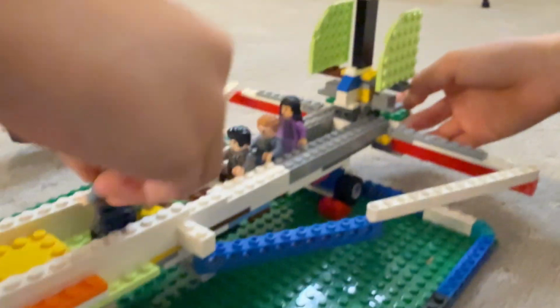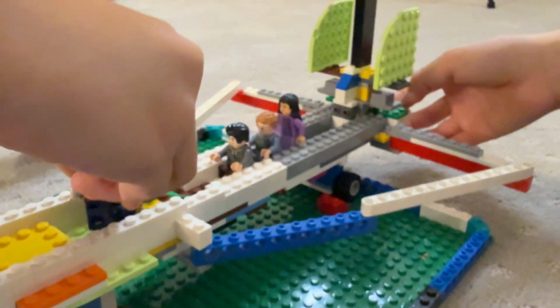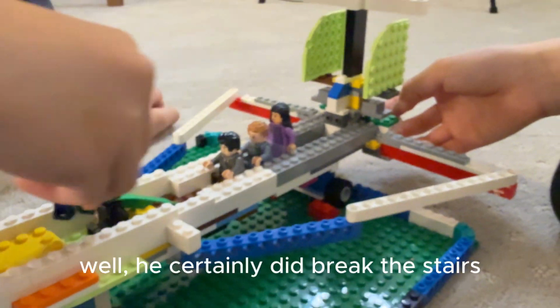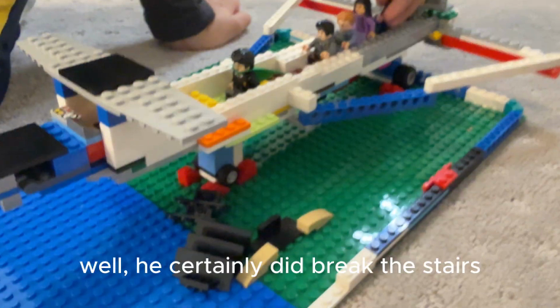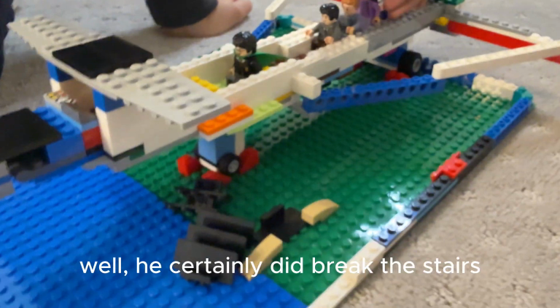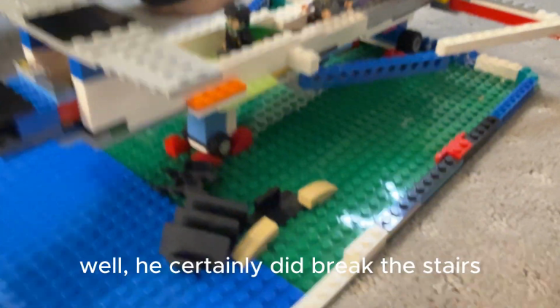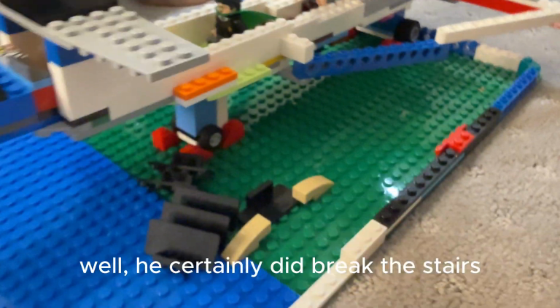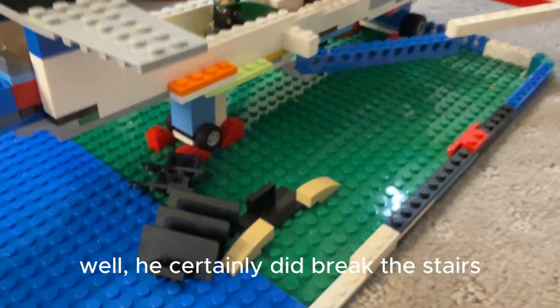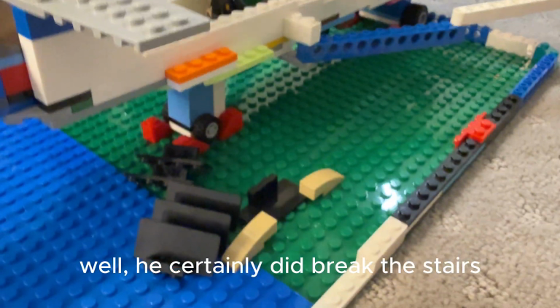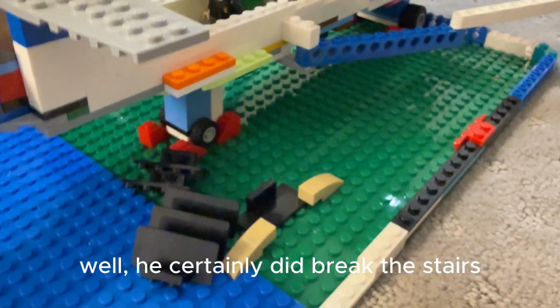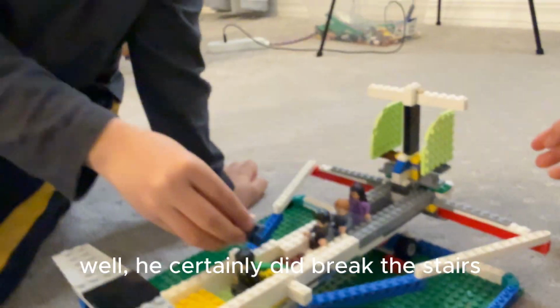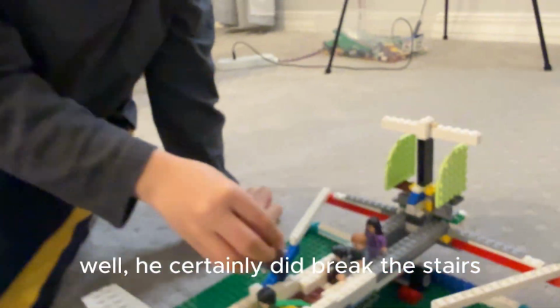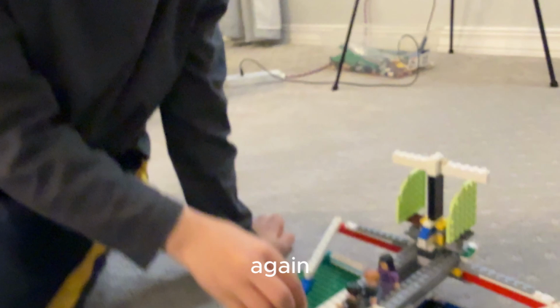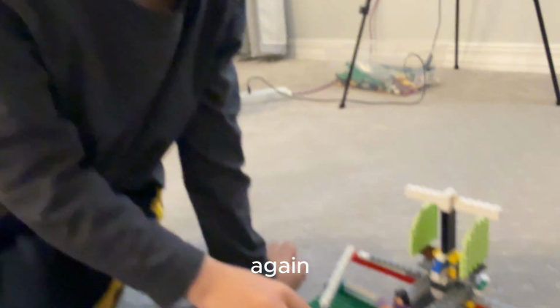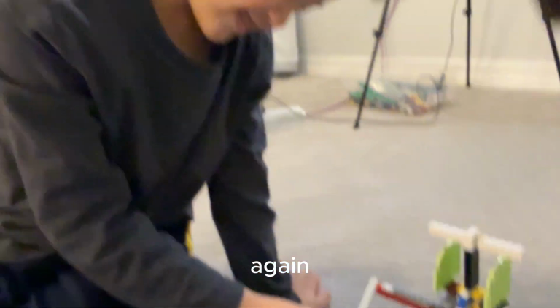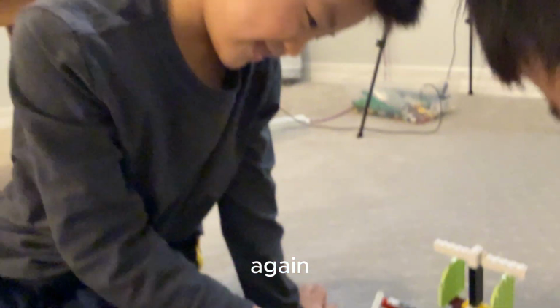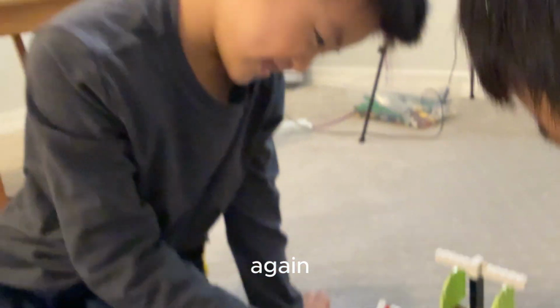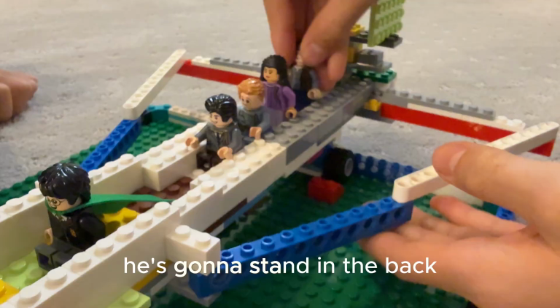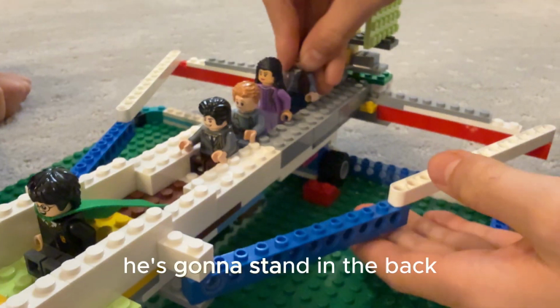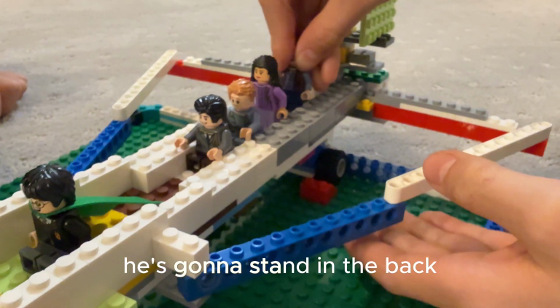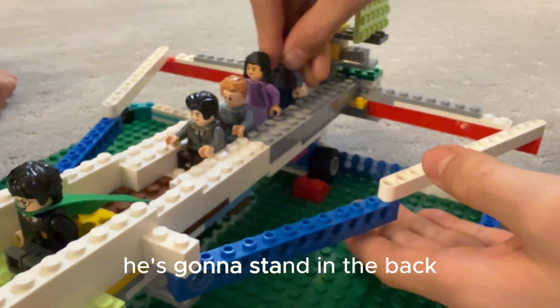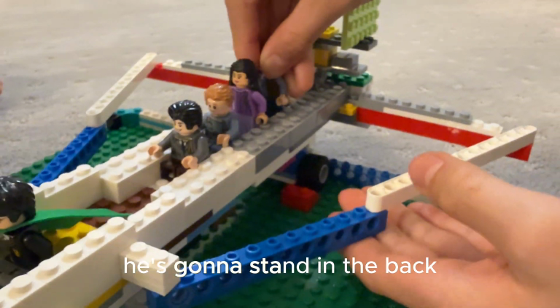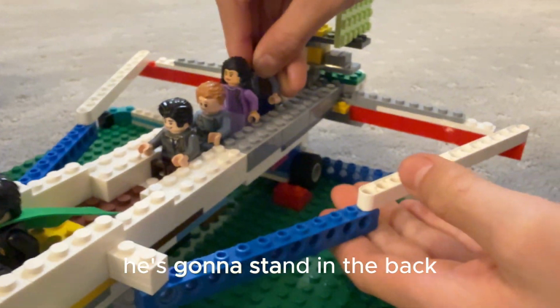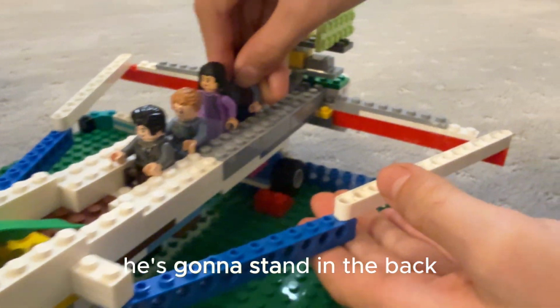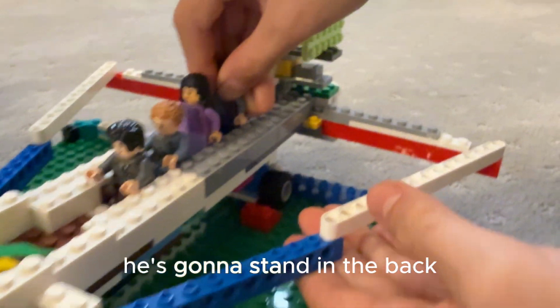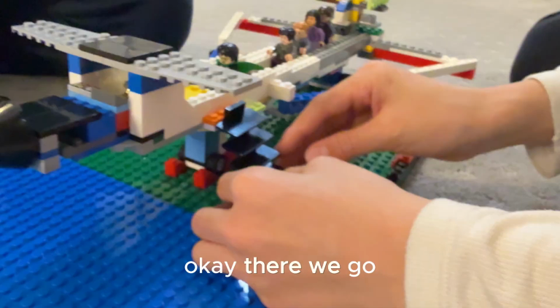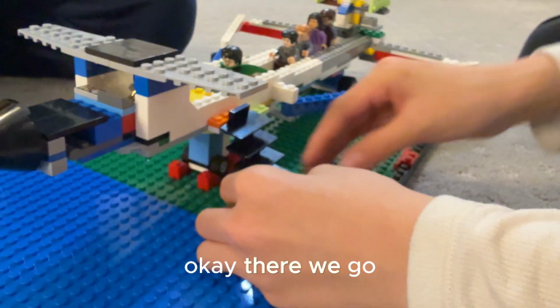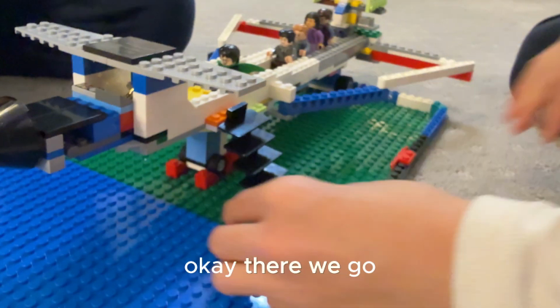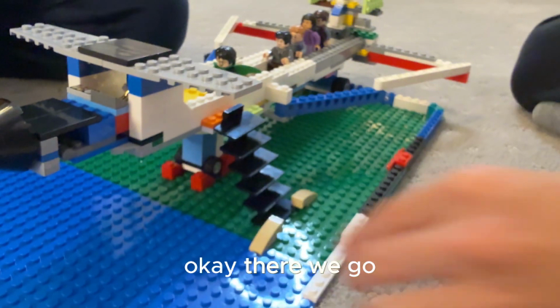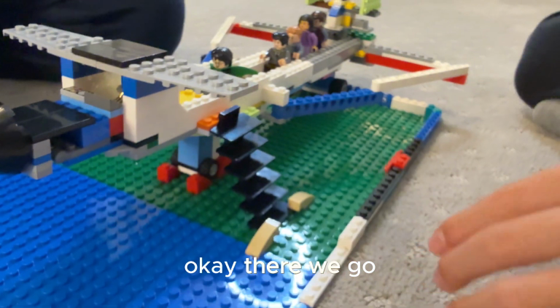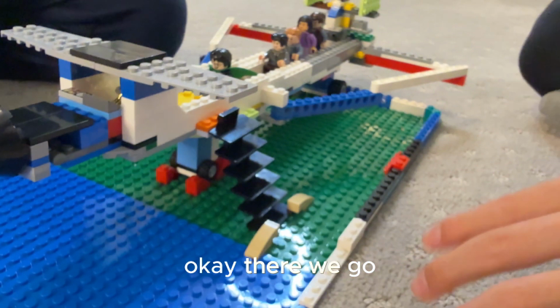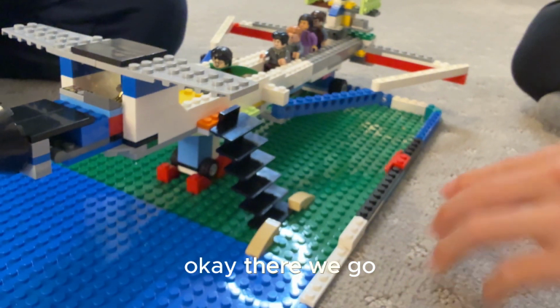Well, he certainly did break the stairs. Again — he's gonna stand in the back. Okay, there we go.